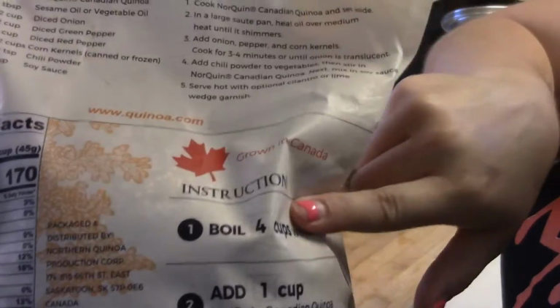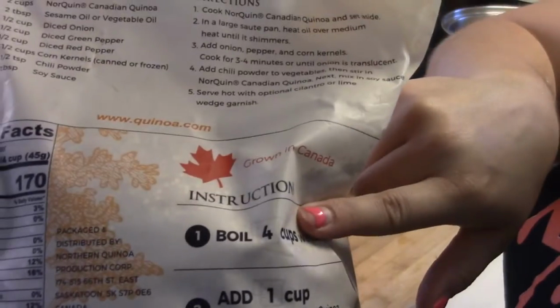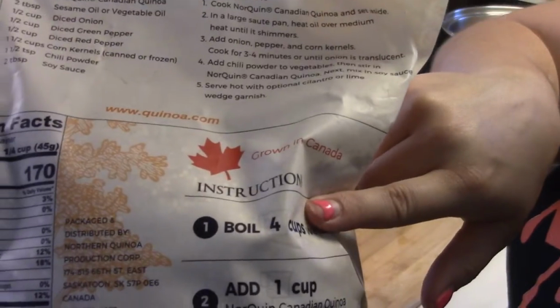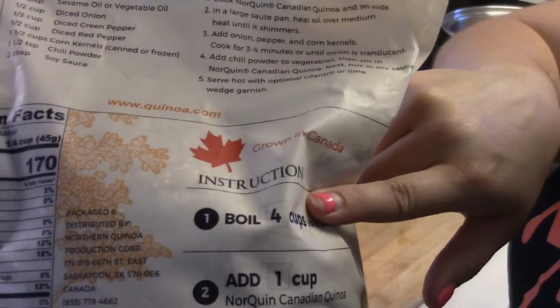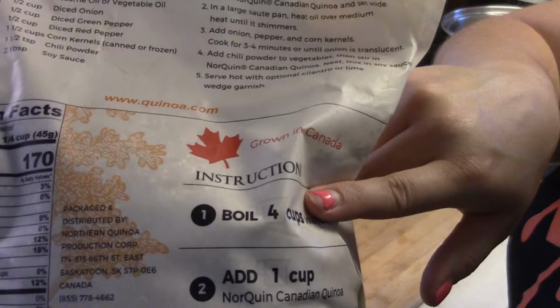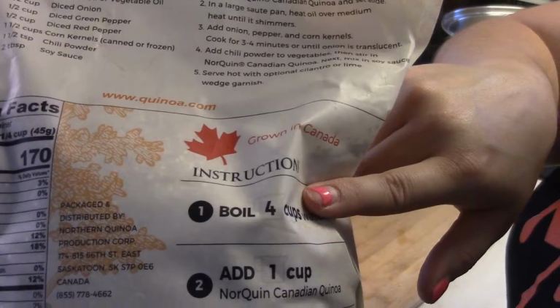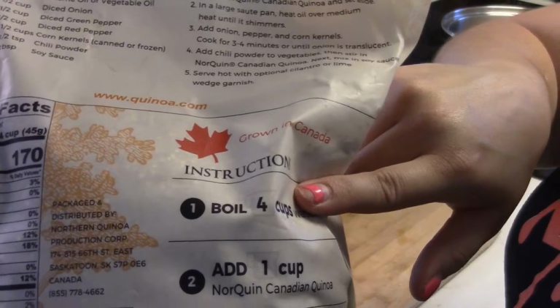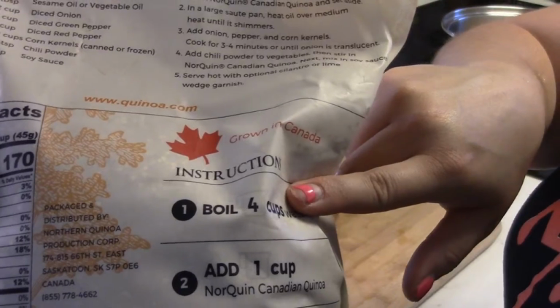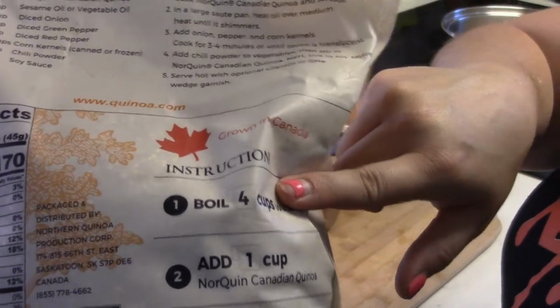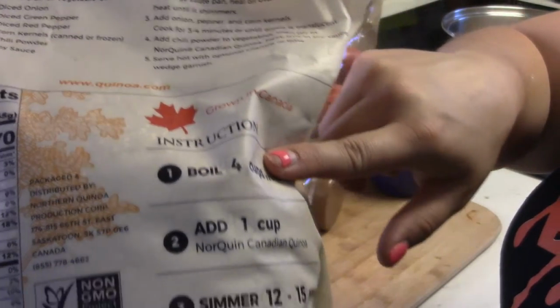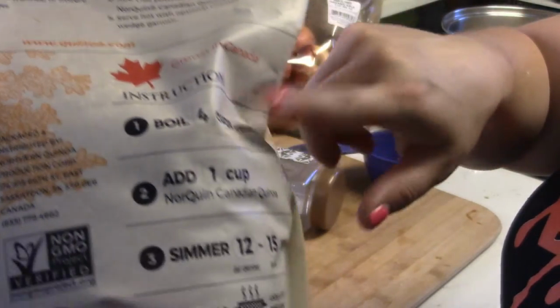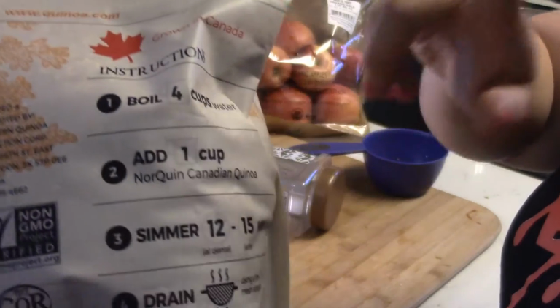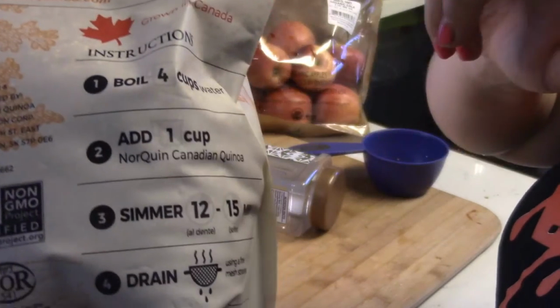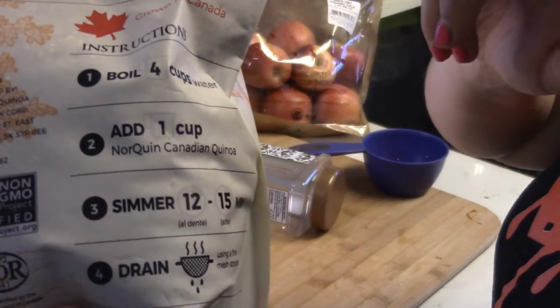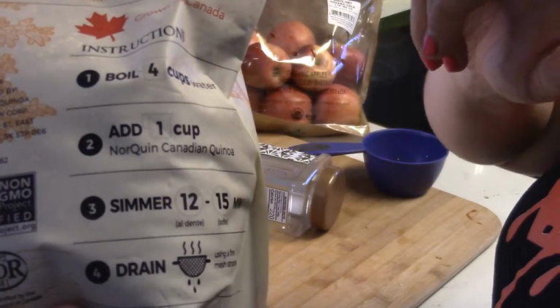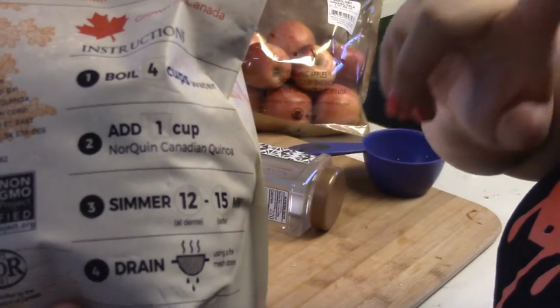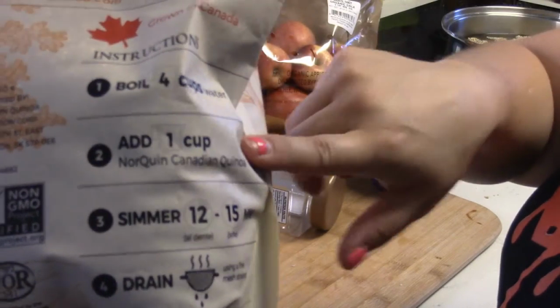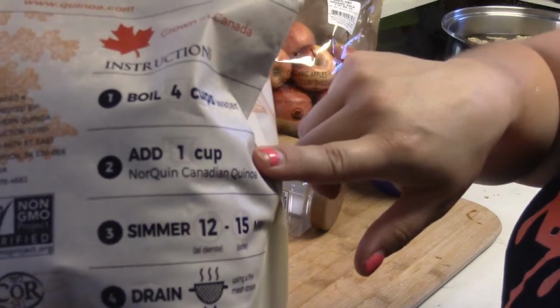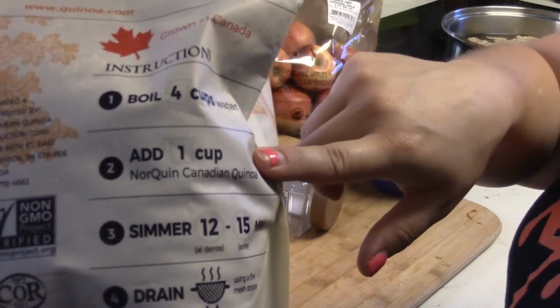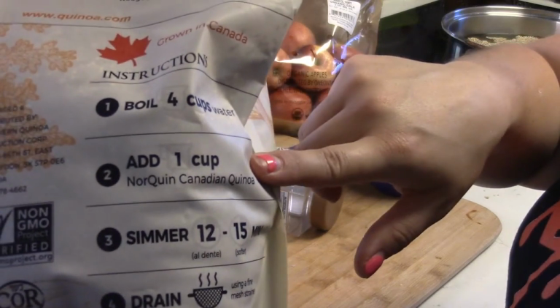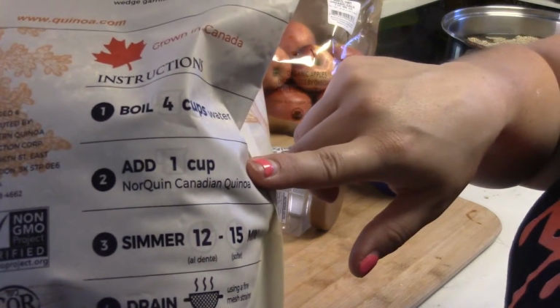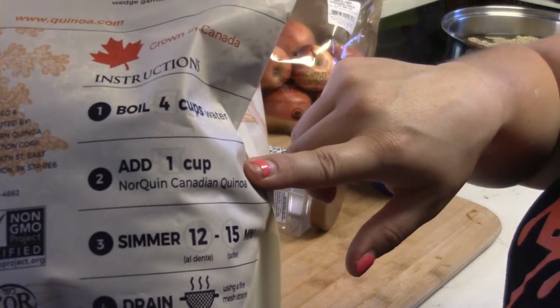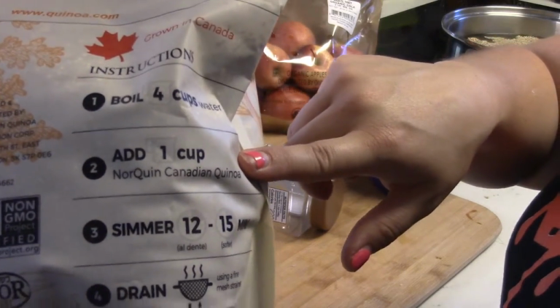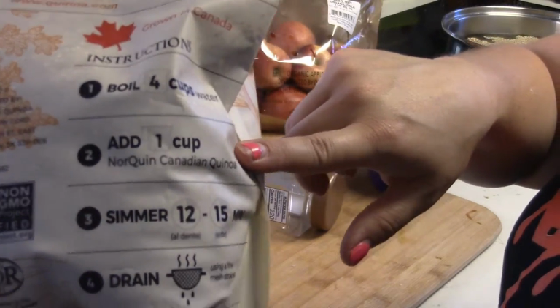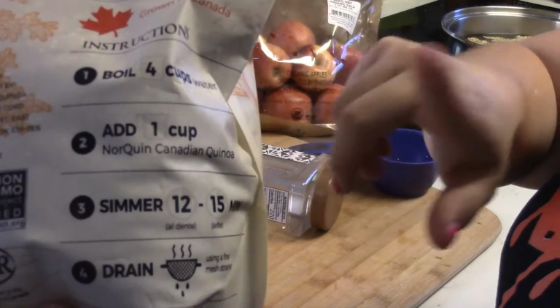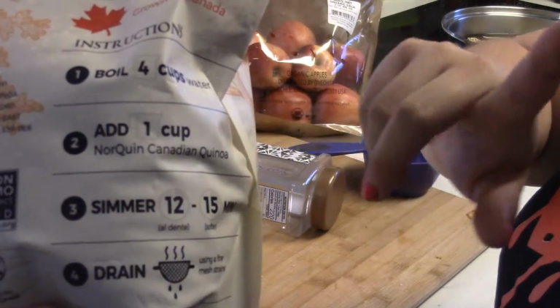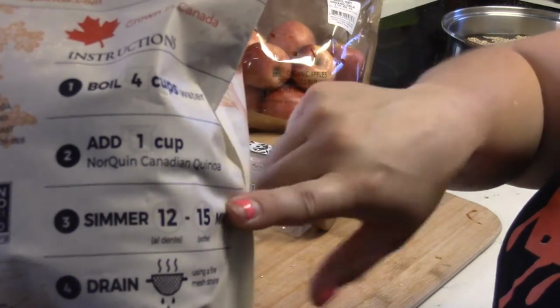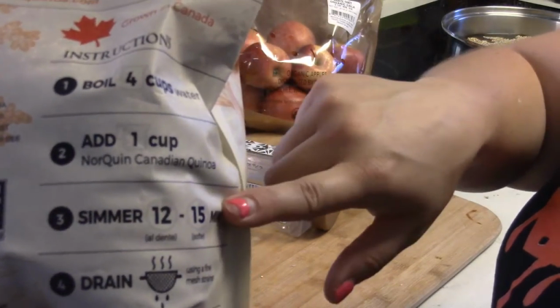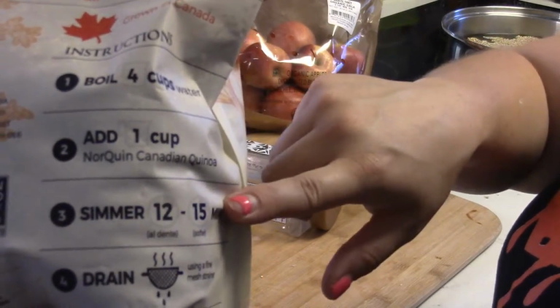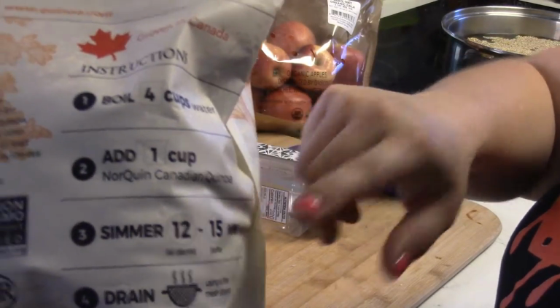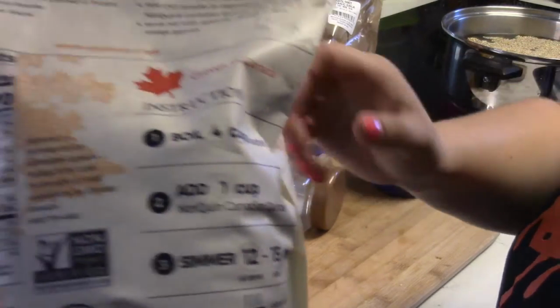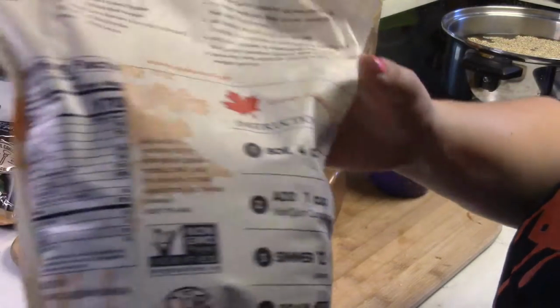Boil the water, then add the quinoa and let it simmer.